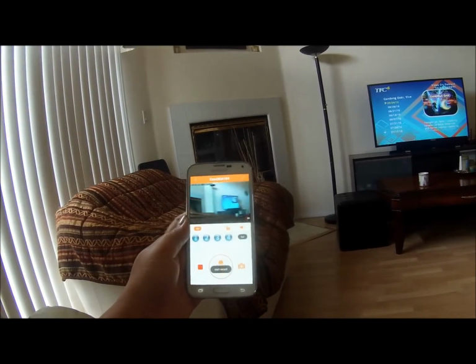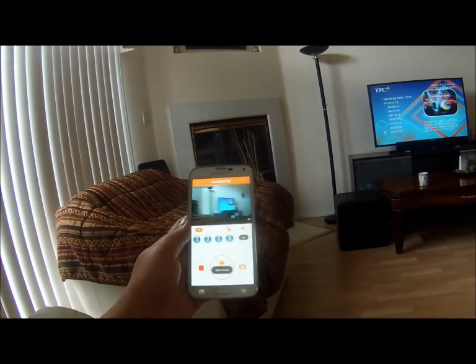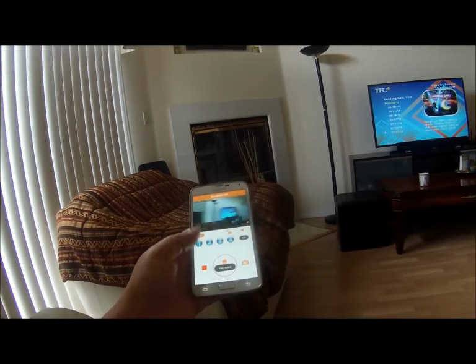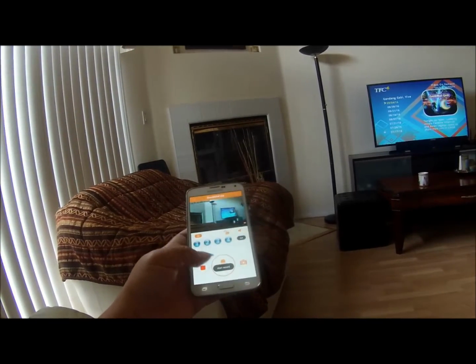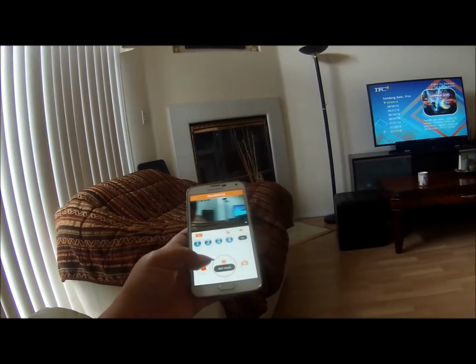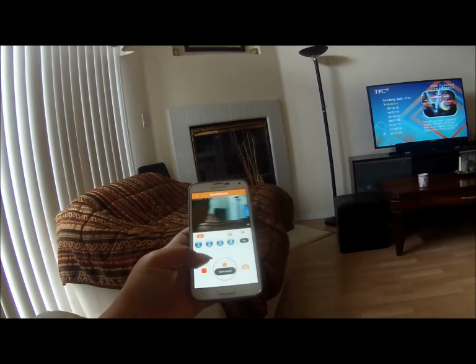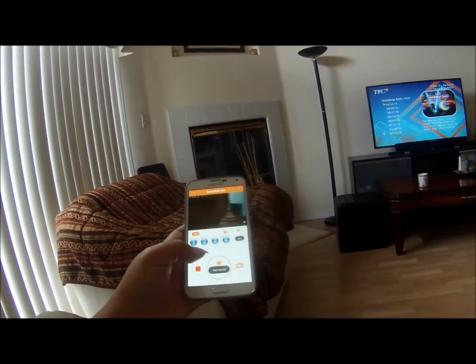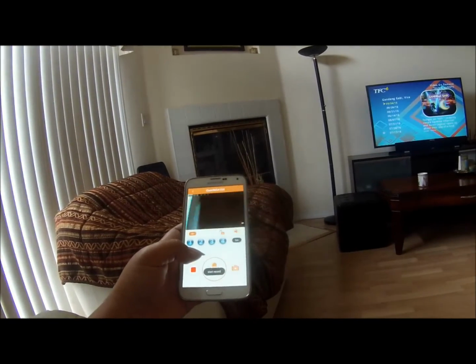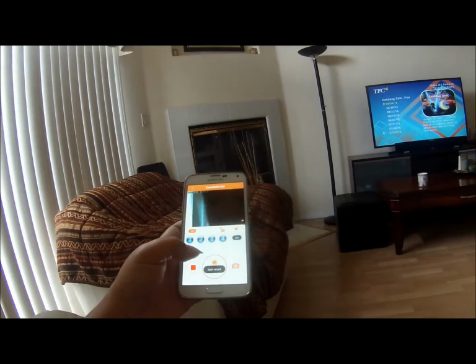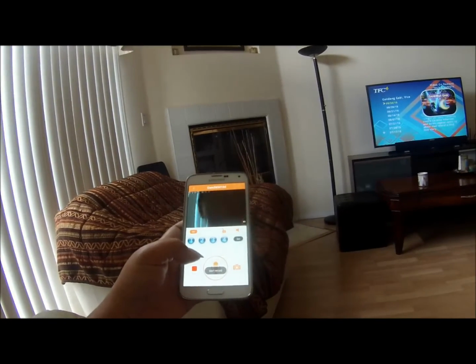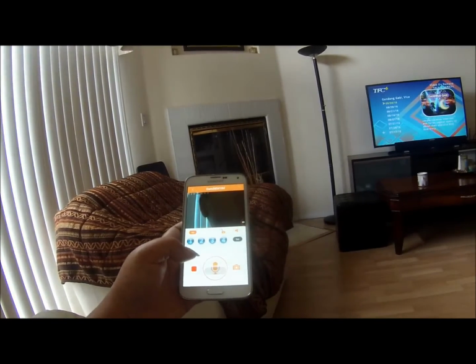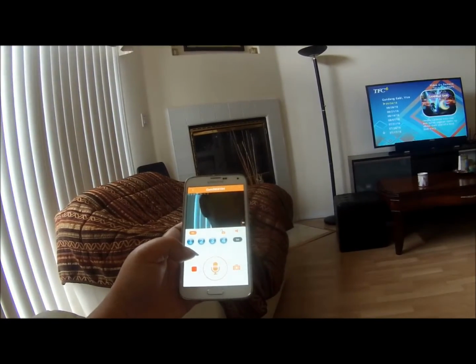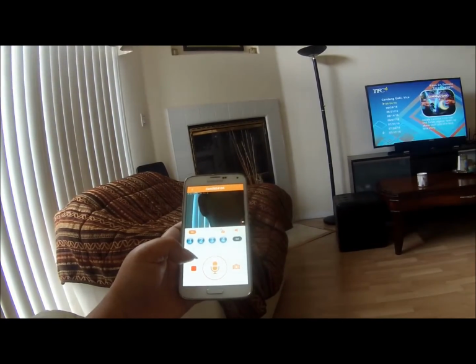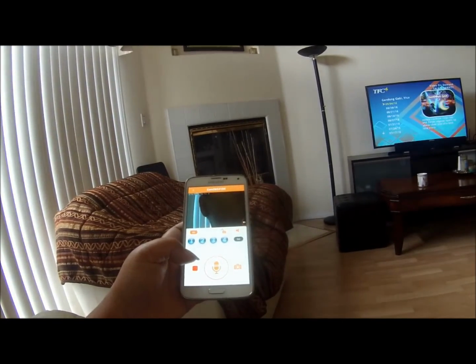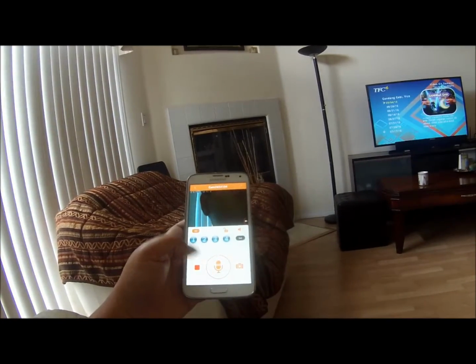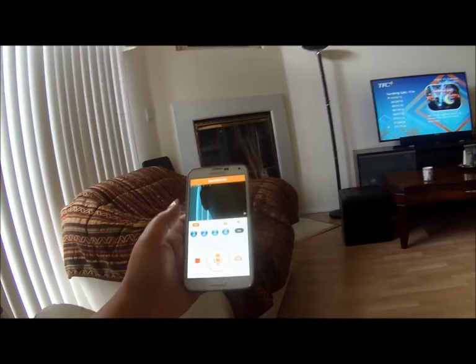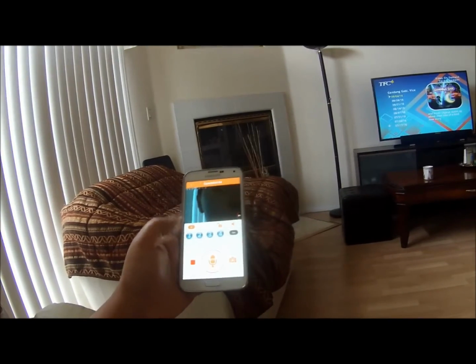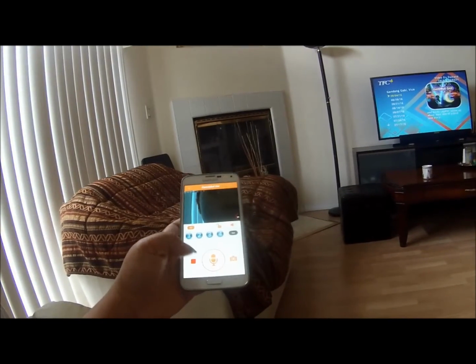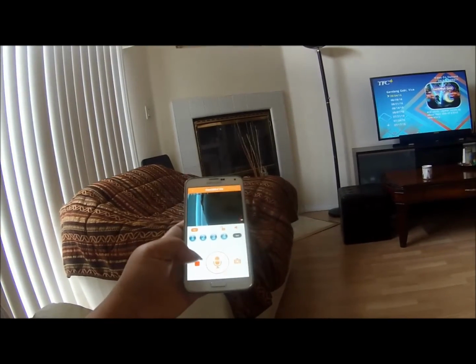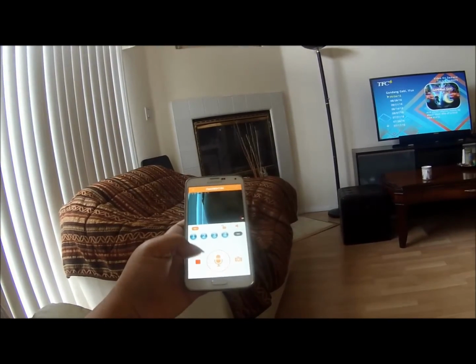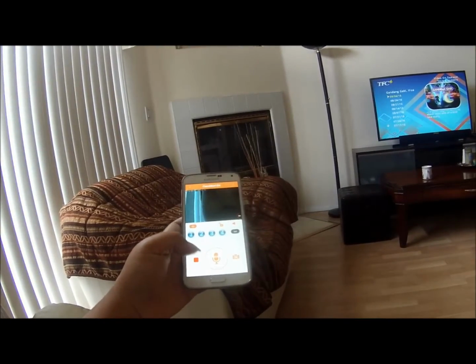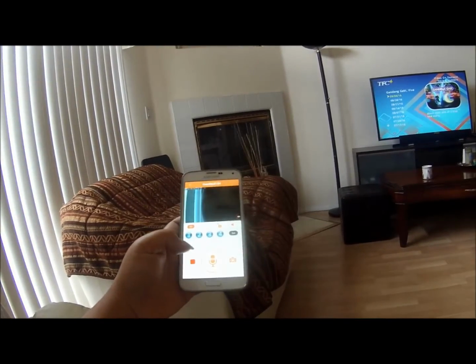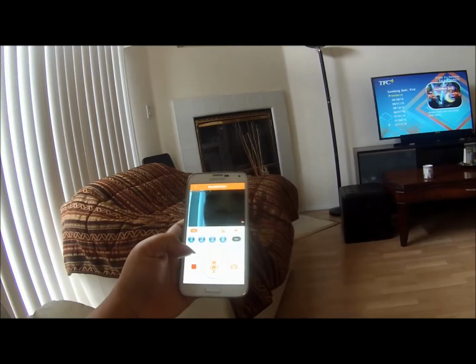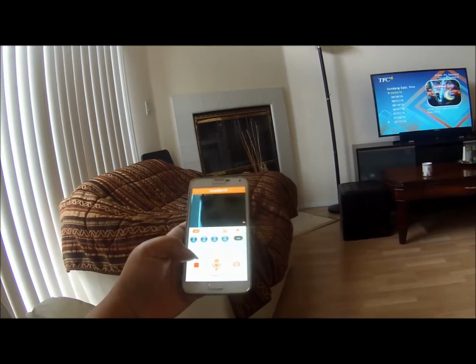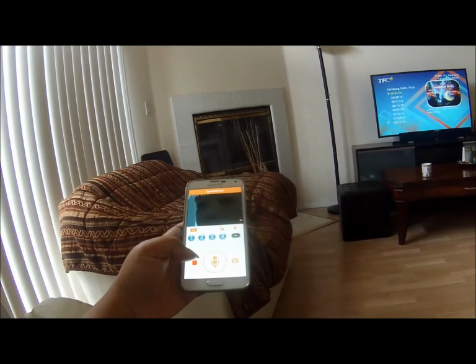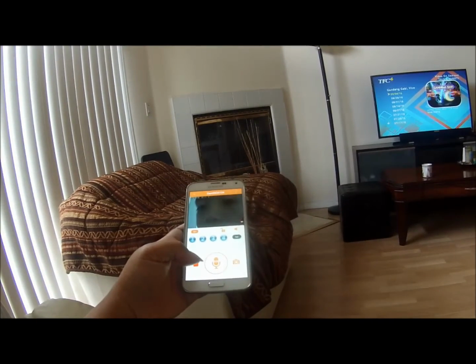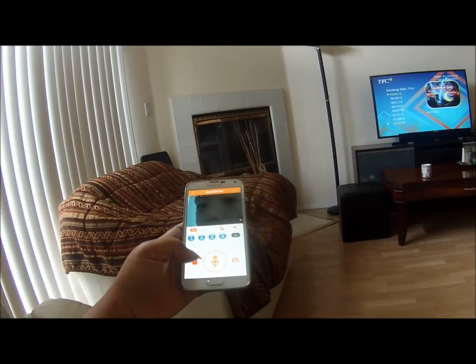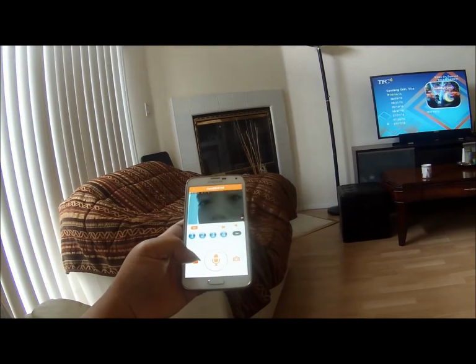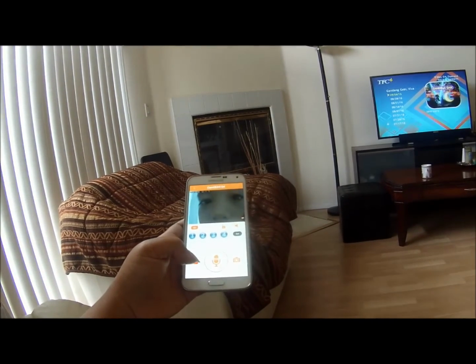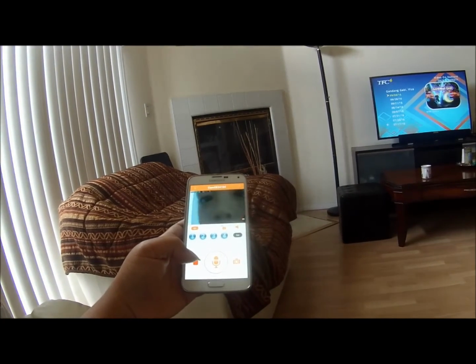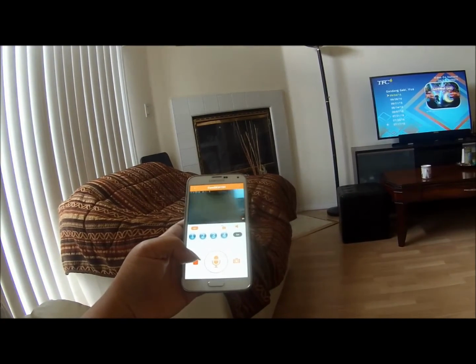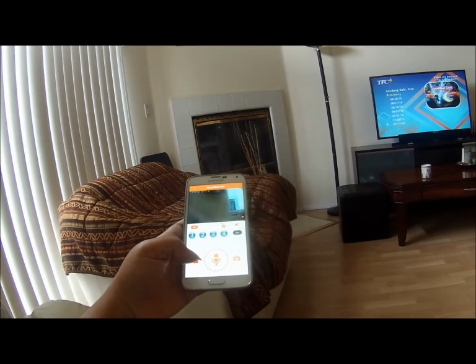You can capture pictures as snapshots and they will be saved on your device. If you want to start recording, you can just press the record button.